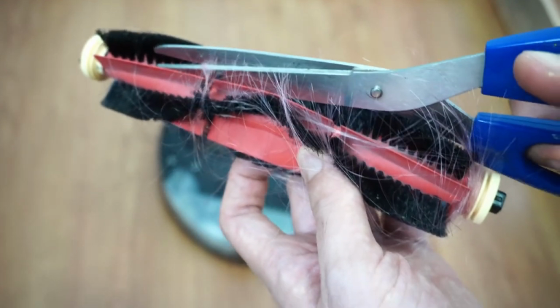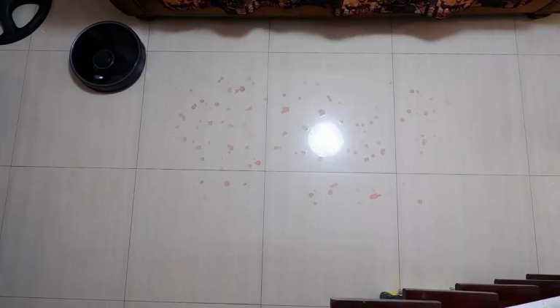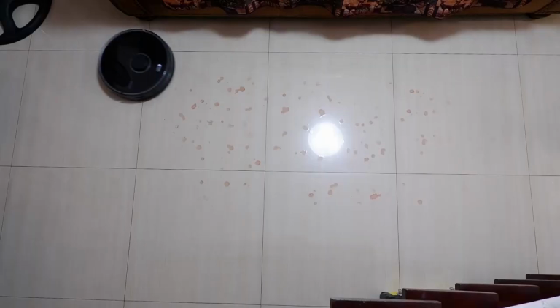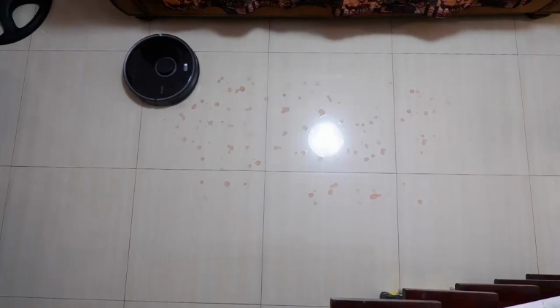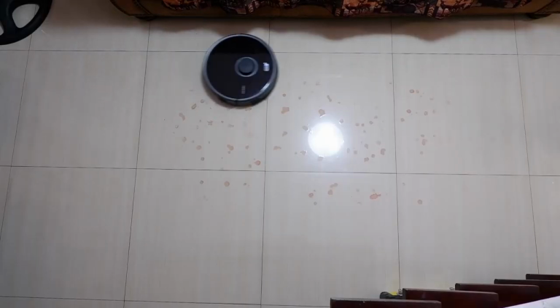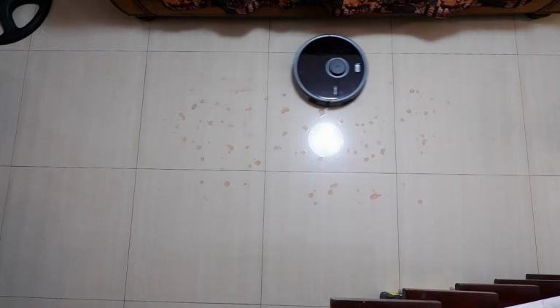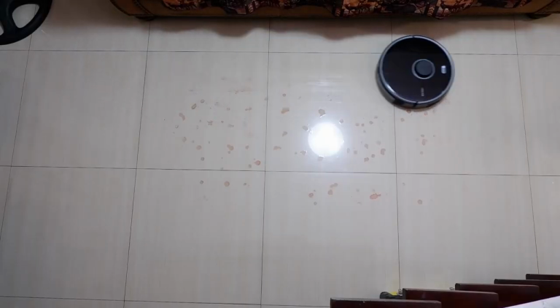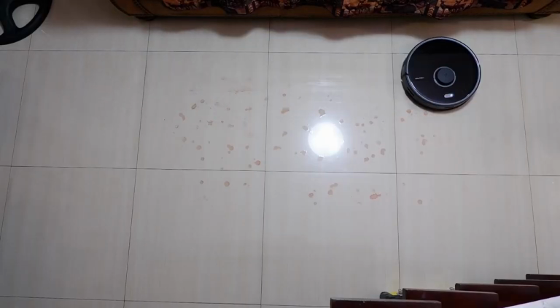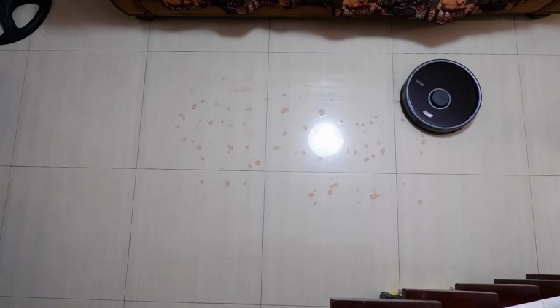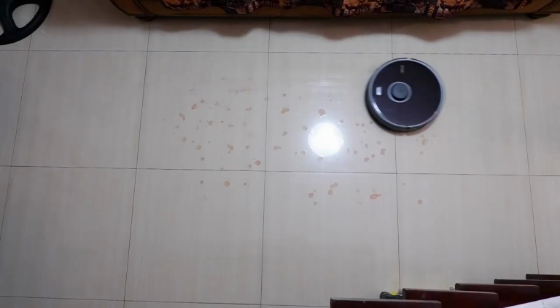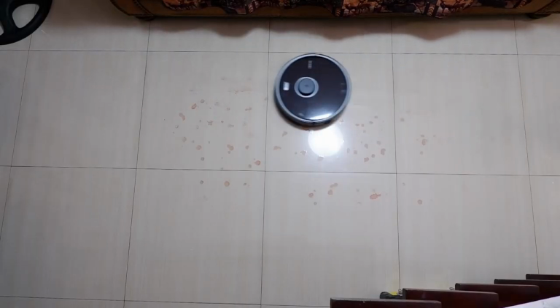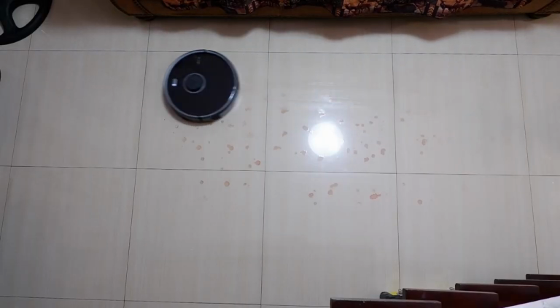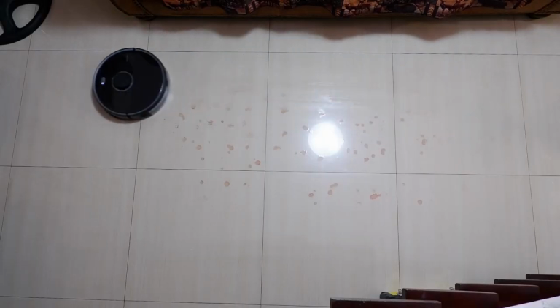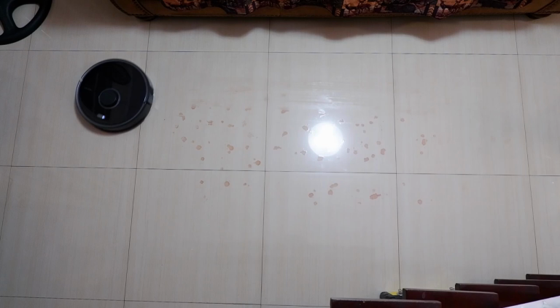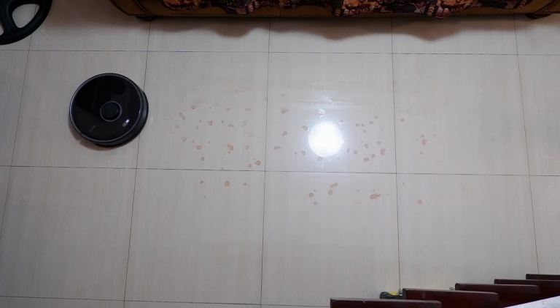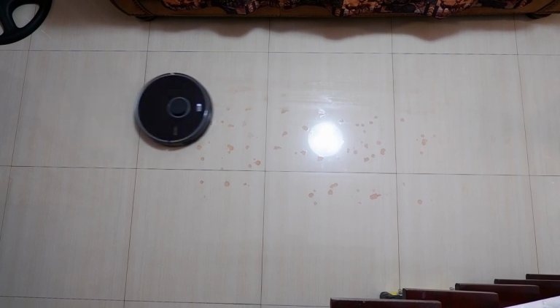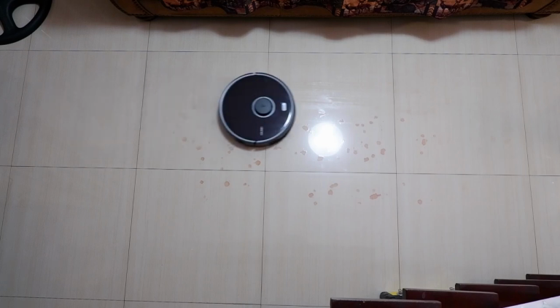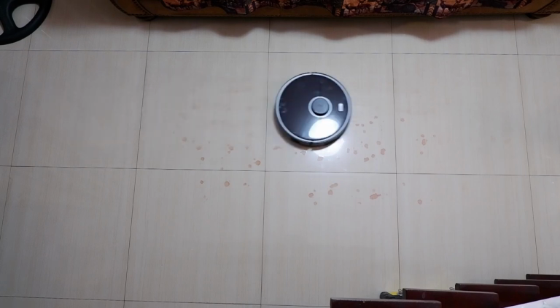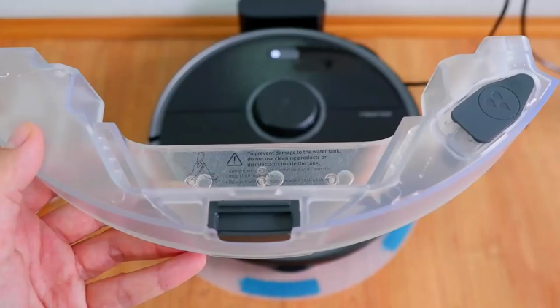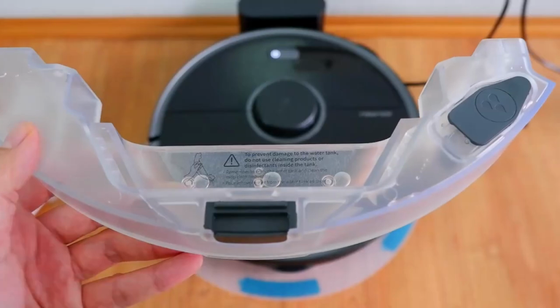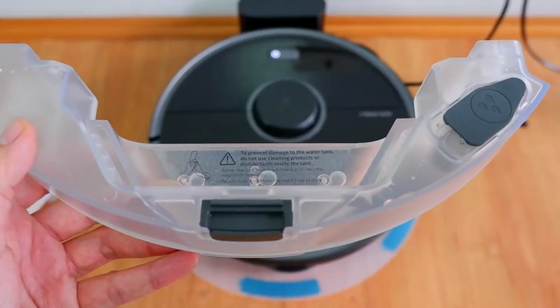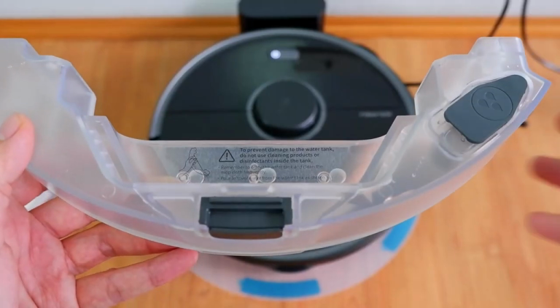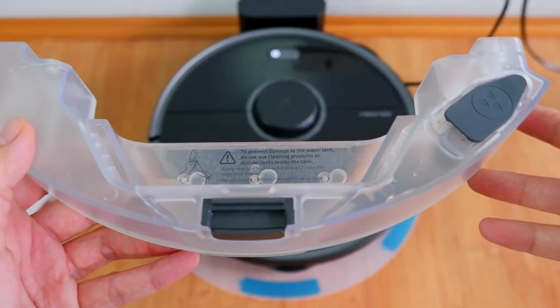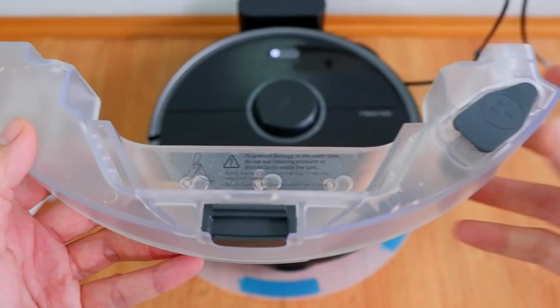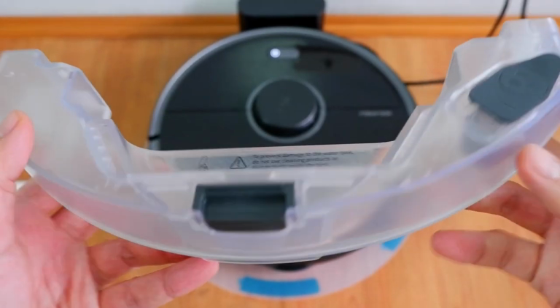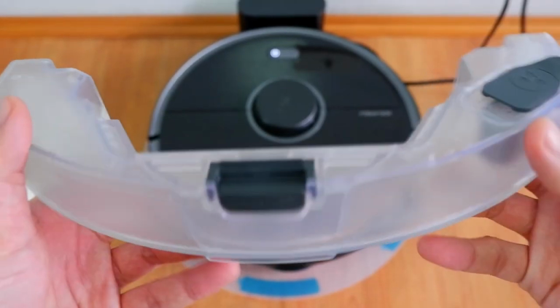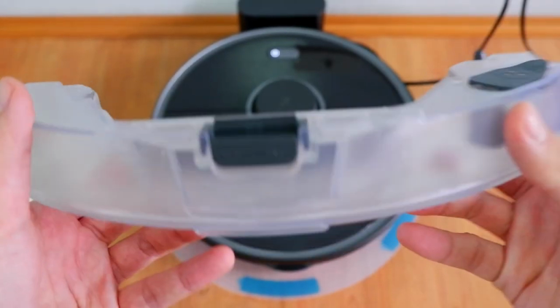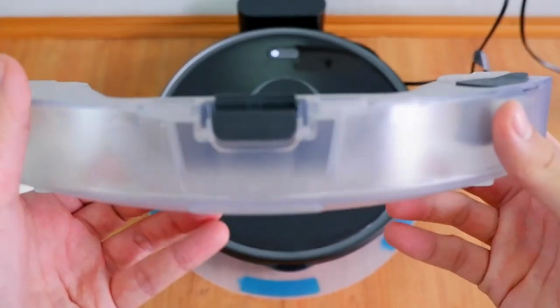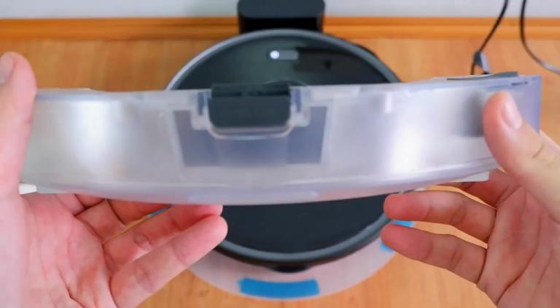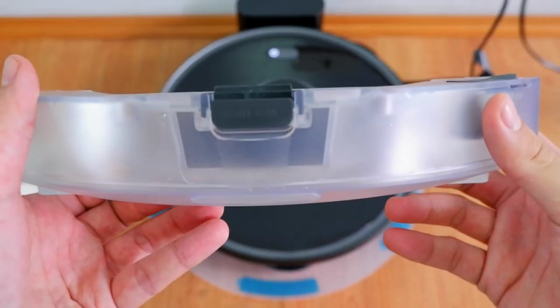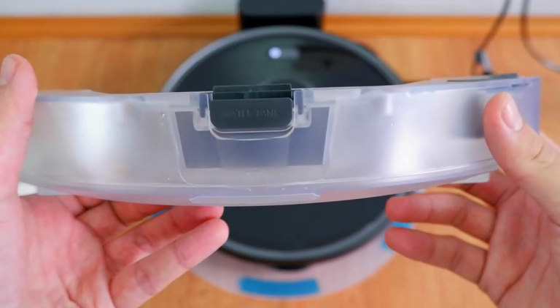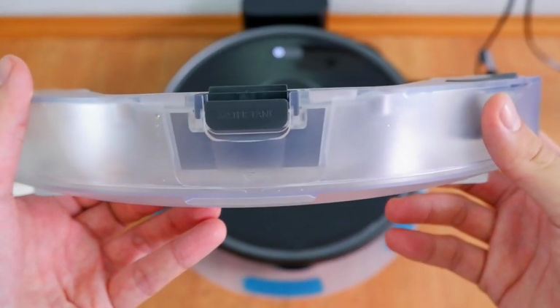Of the two robots, only the S5 Max has the option to mop floors. It's one of the first robot vacuums to use an electronic water tank.